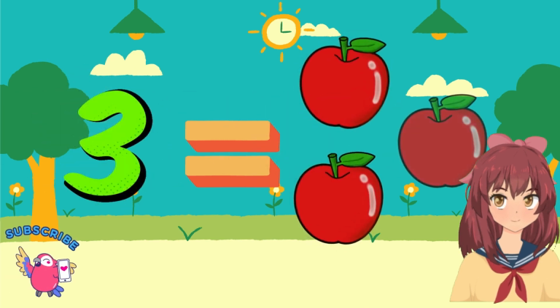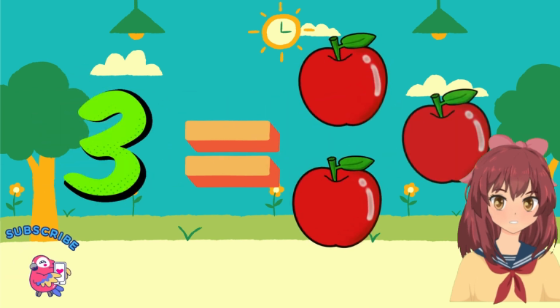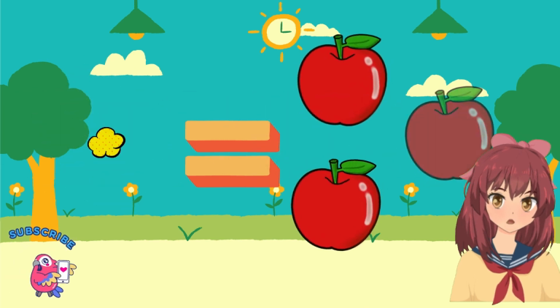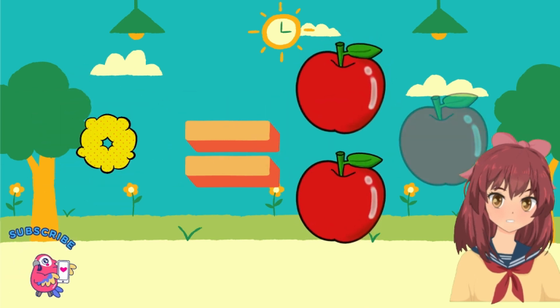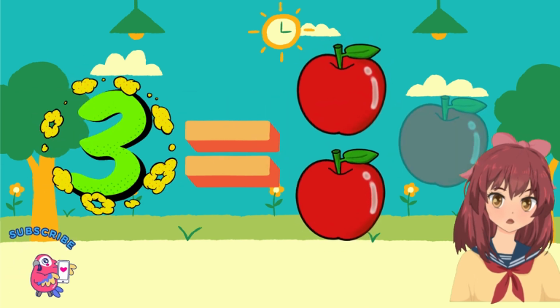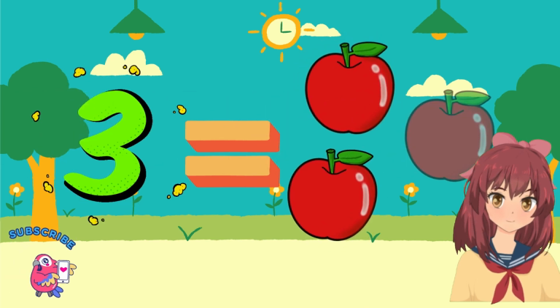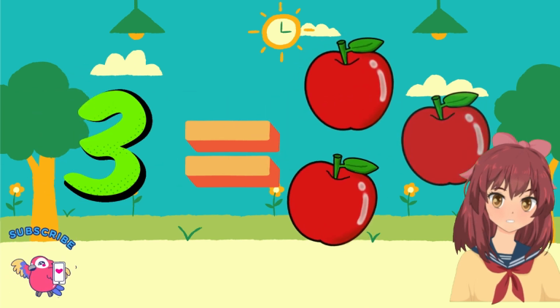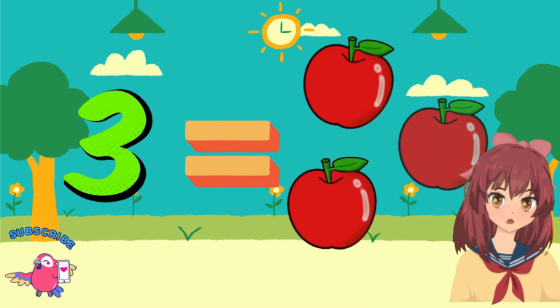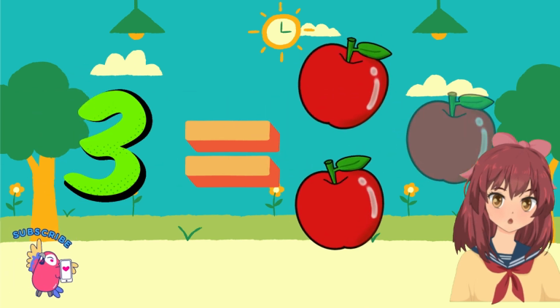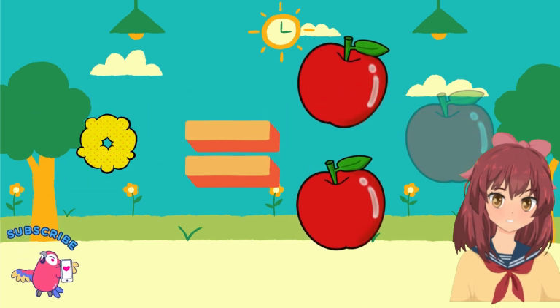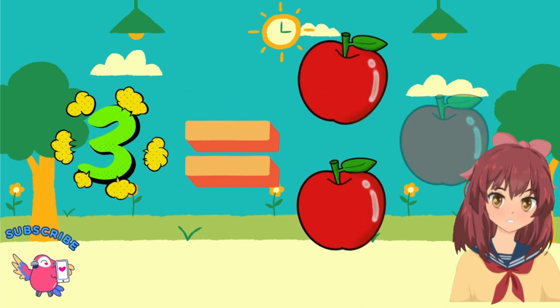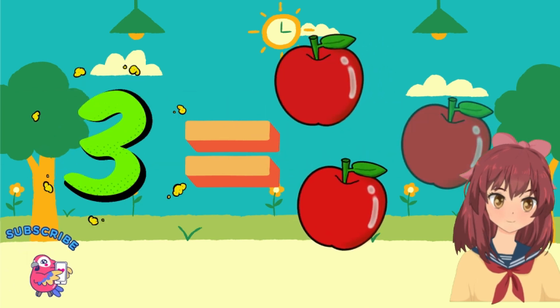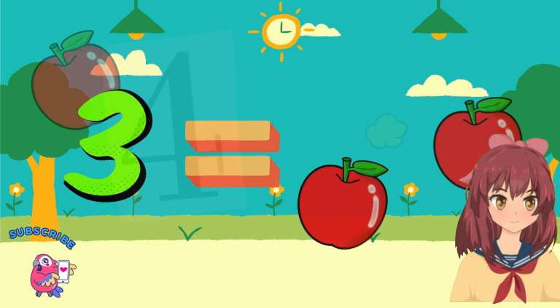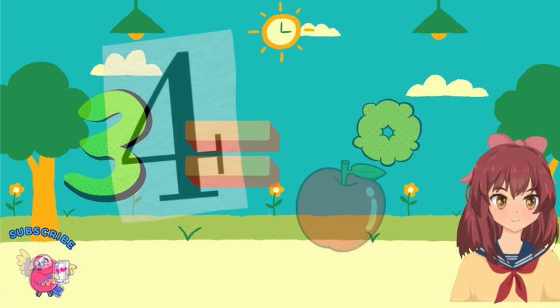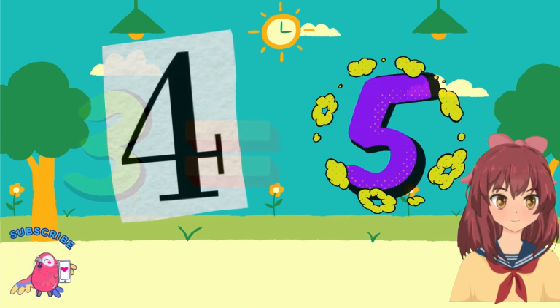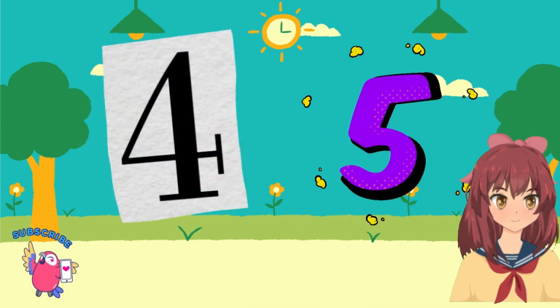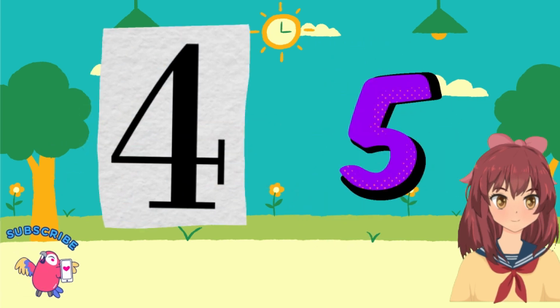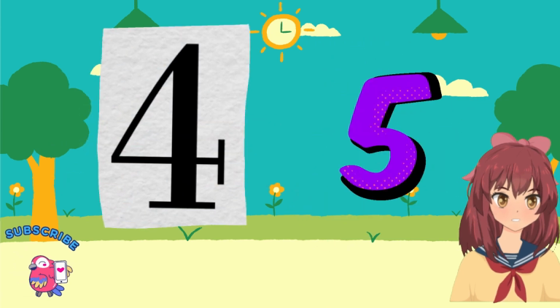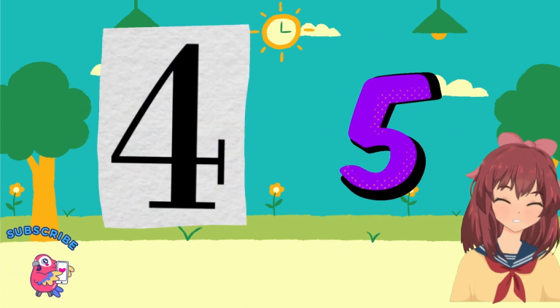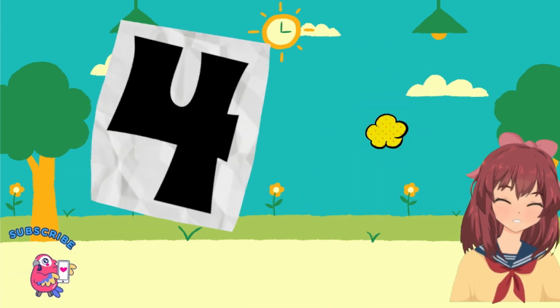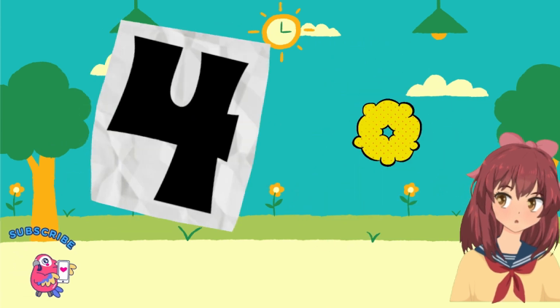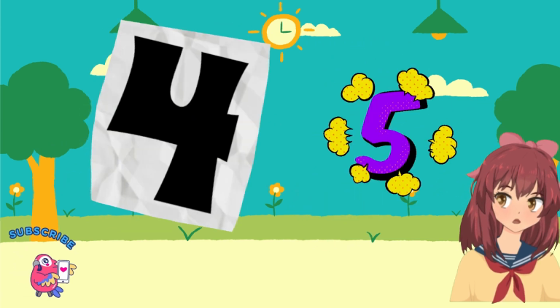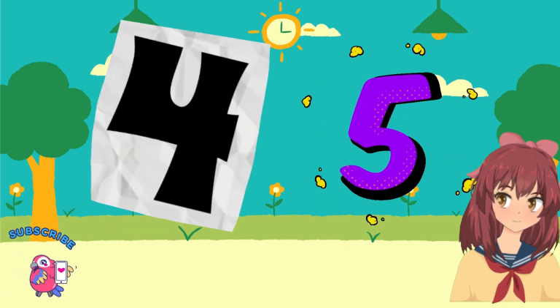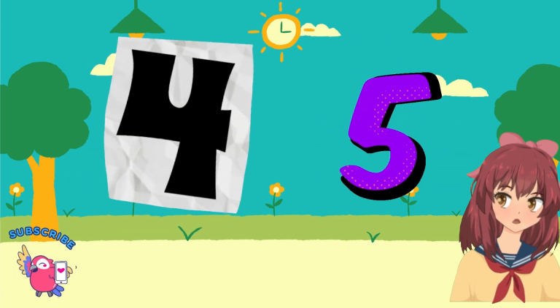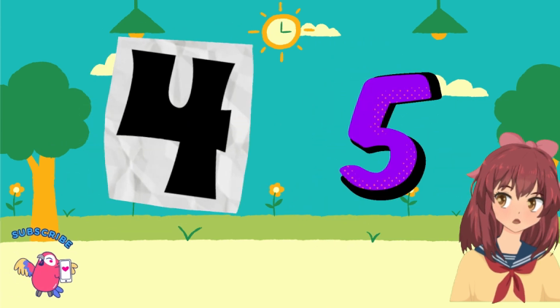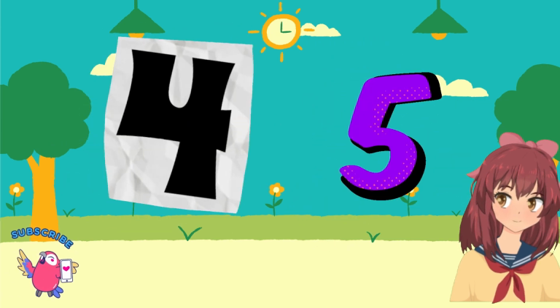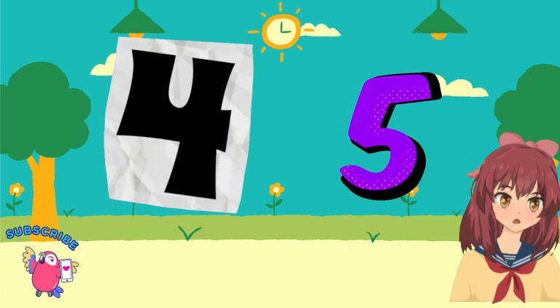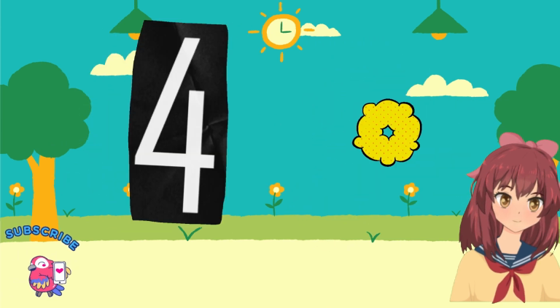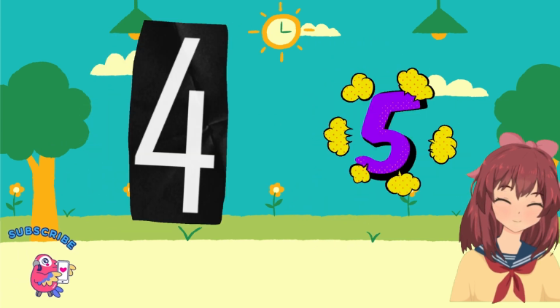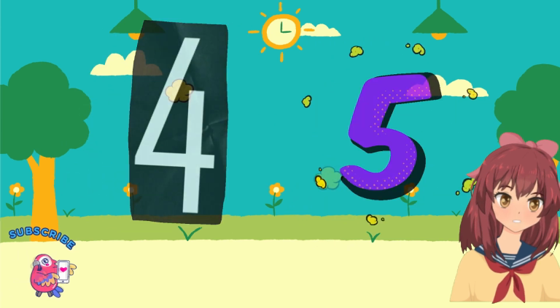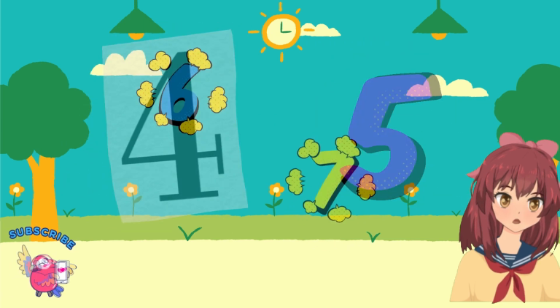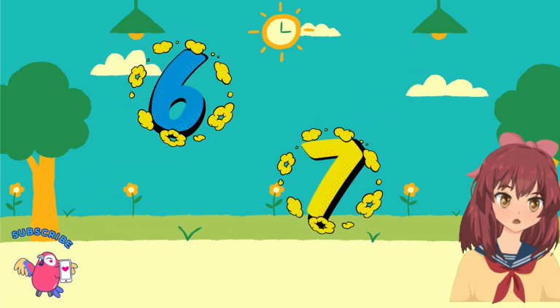Jumping to 3, count along with glee. Then comes 4 and 5, oh, what a jive.